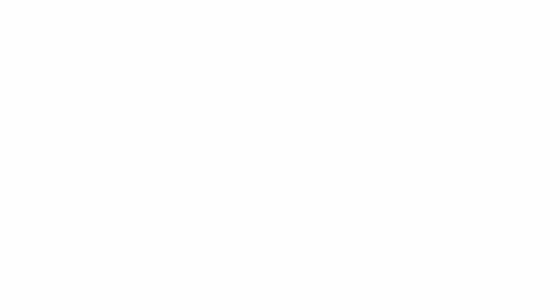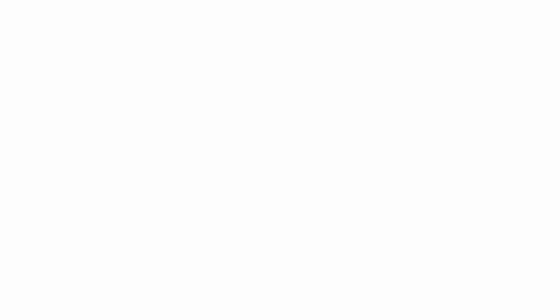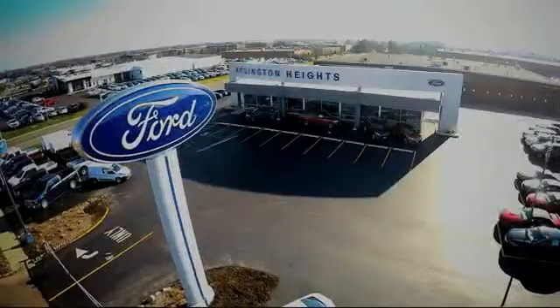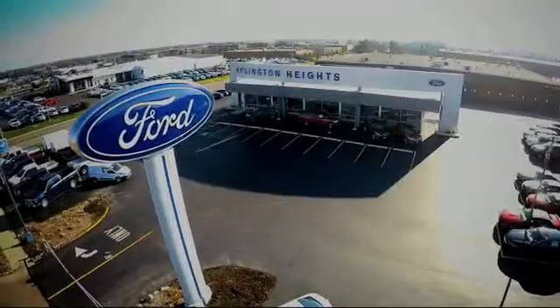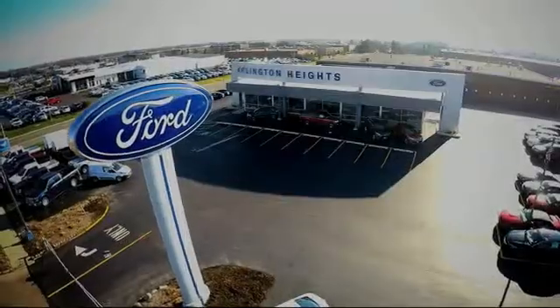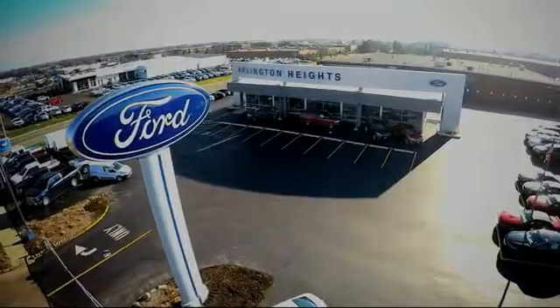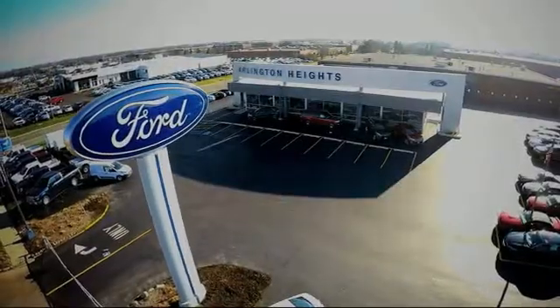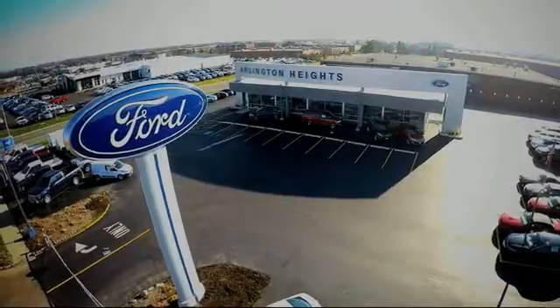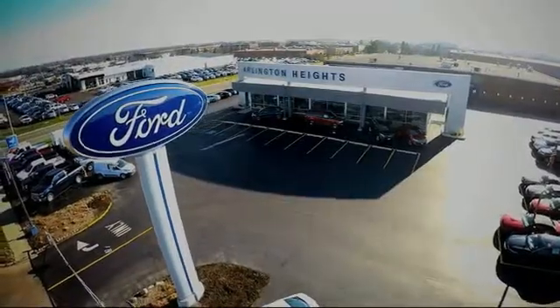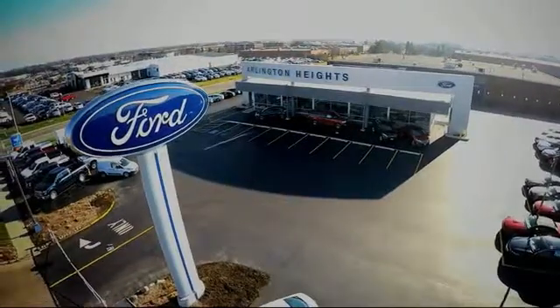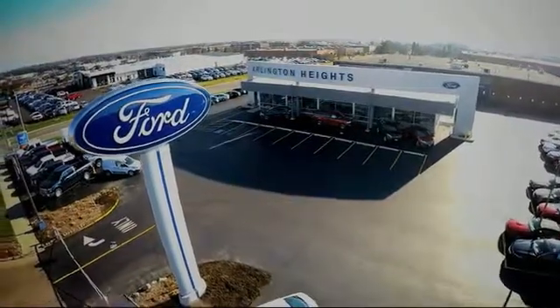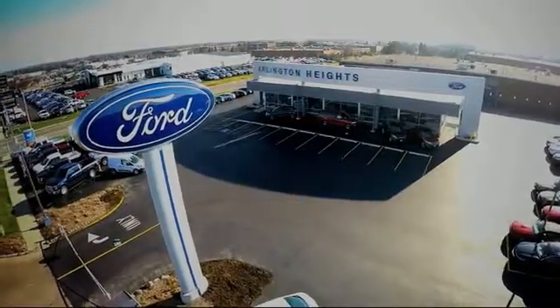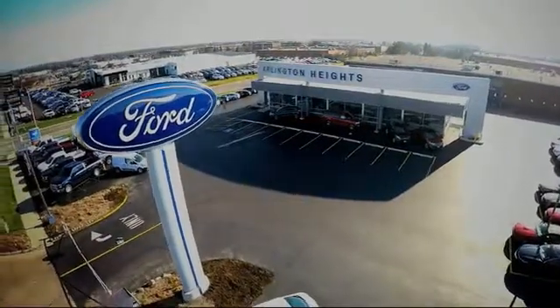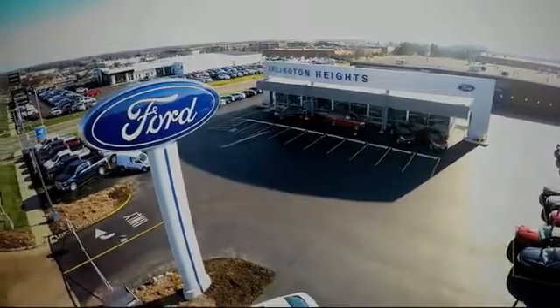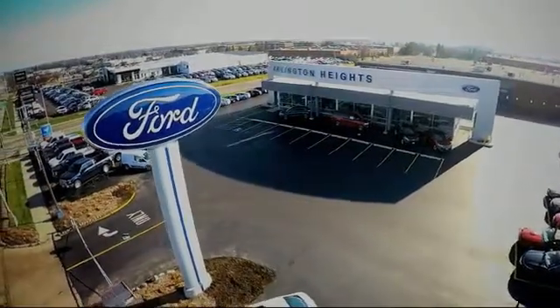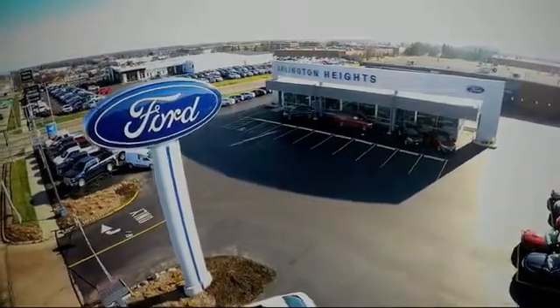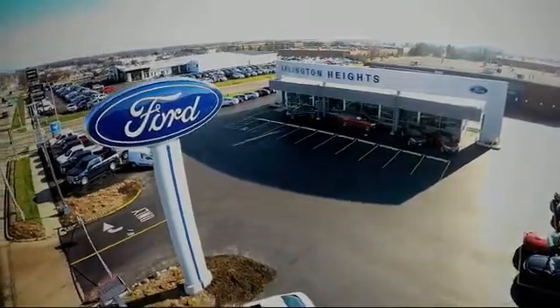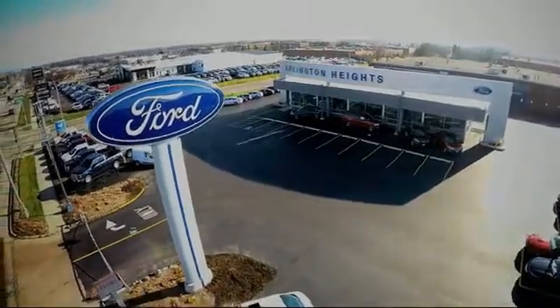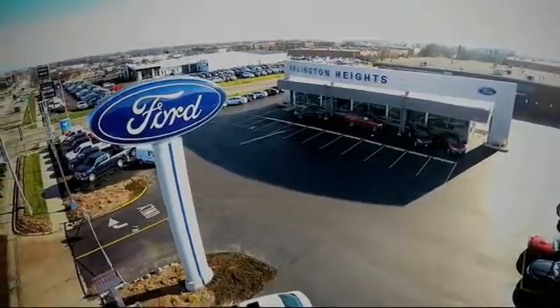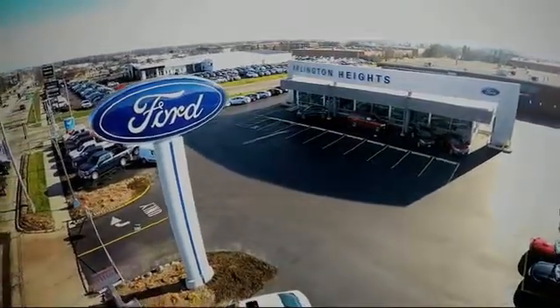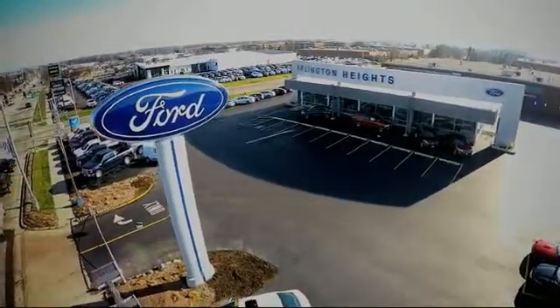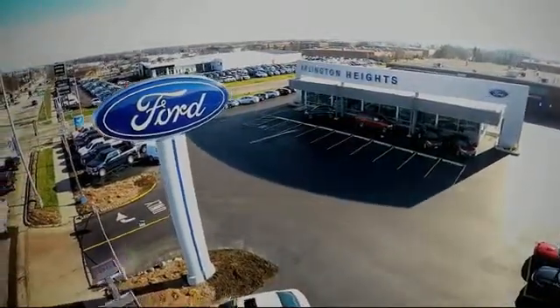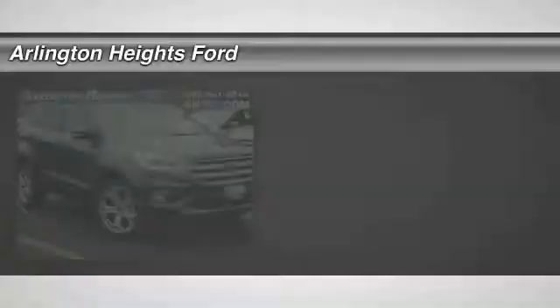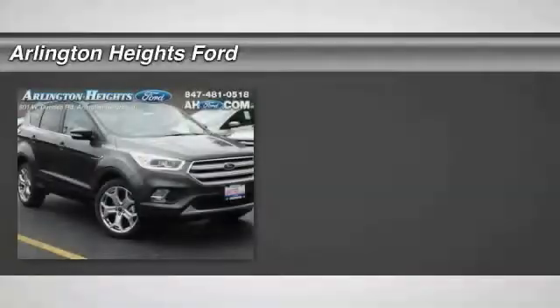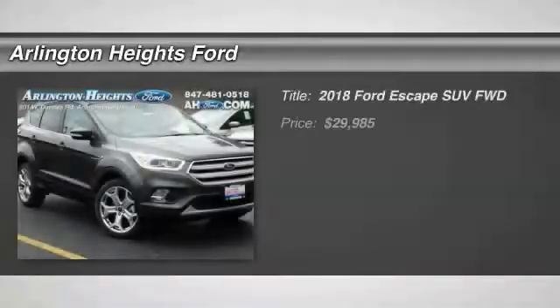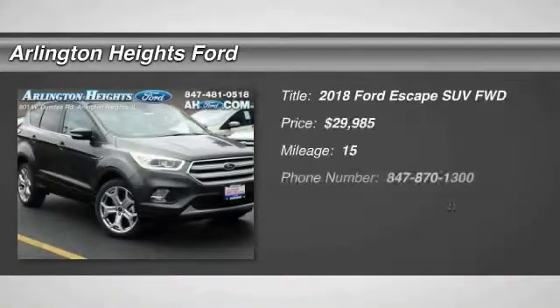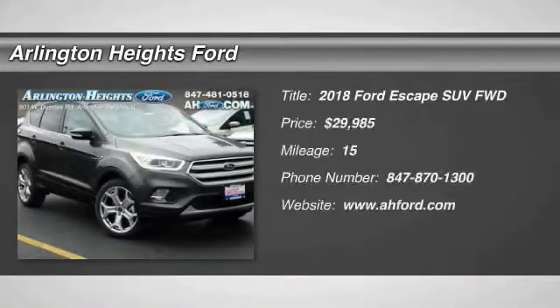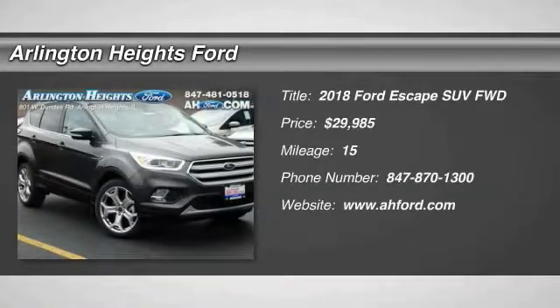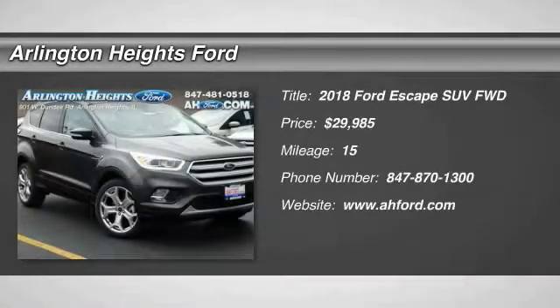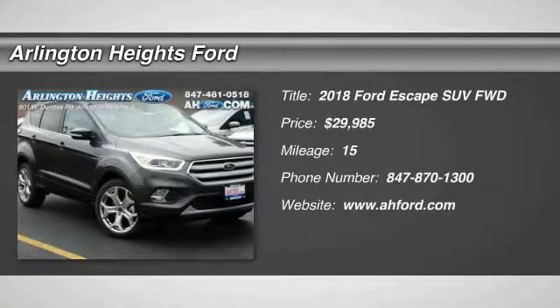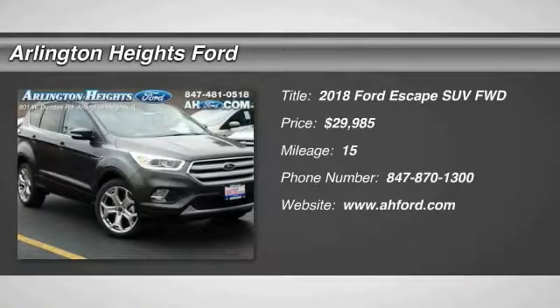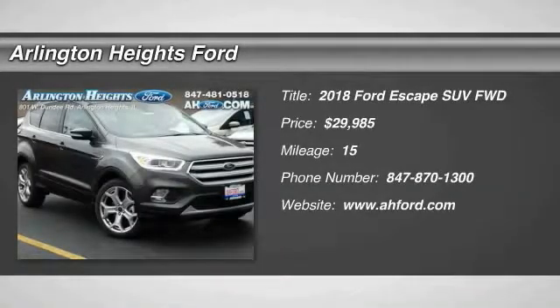For the best price, selection, and service, visit Arlington Heights Ford. The 2018 Escape.